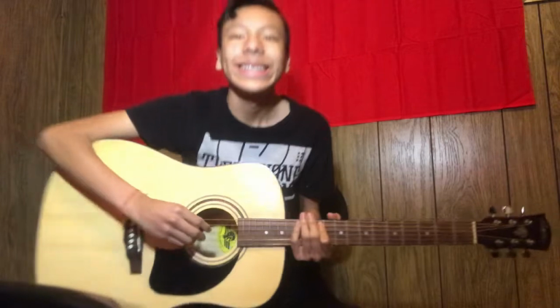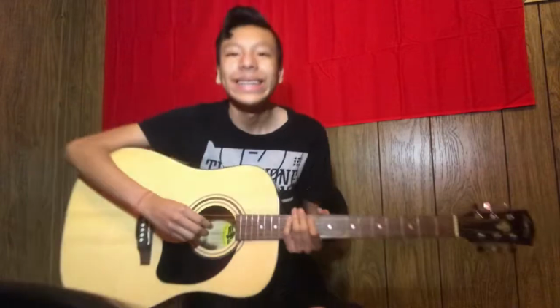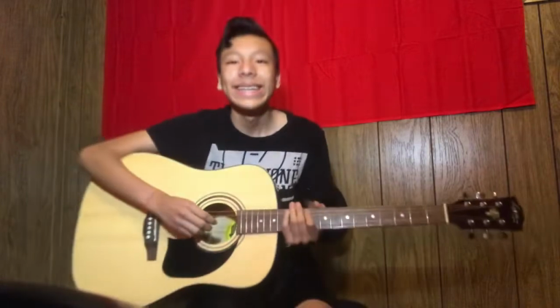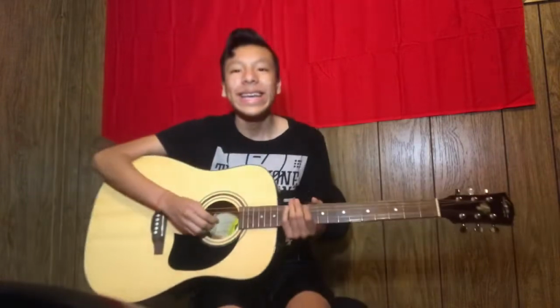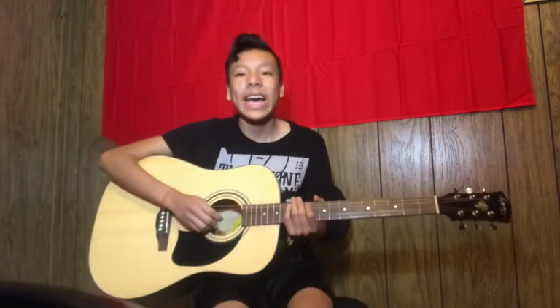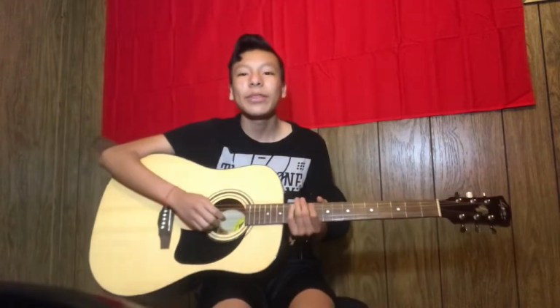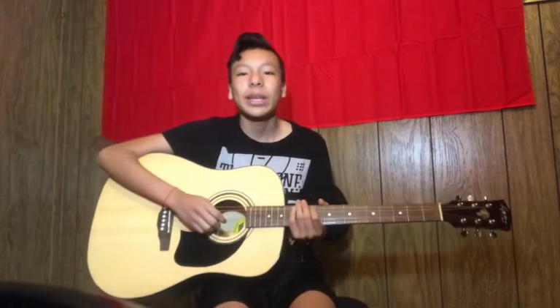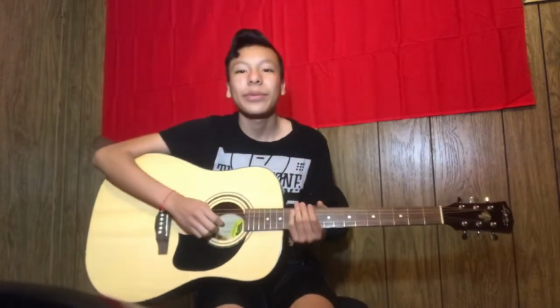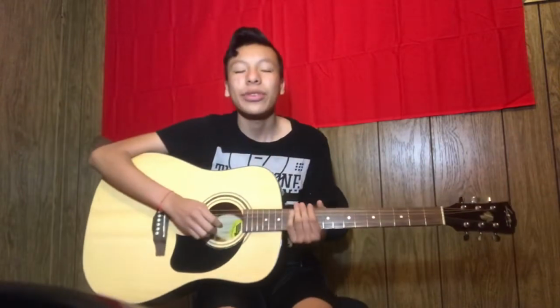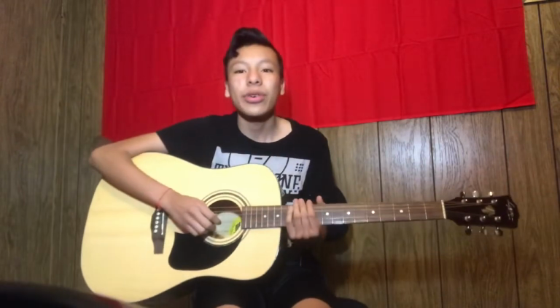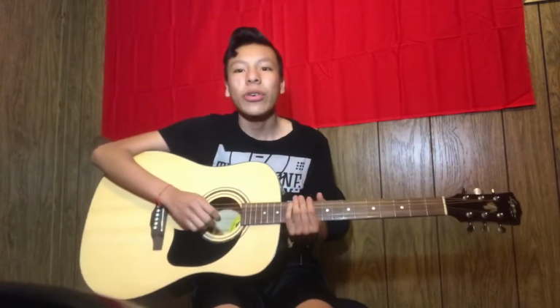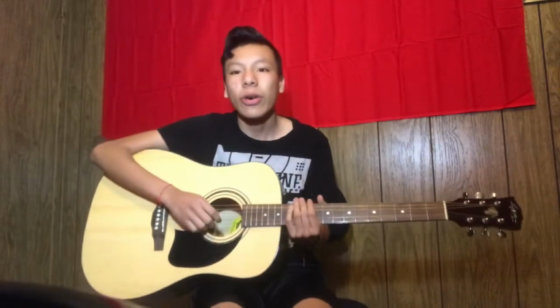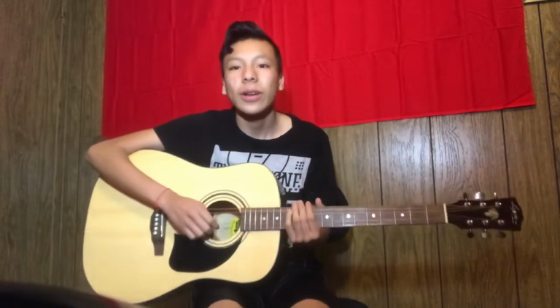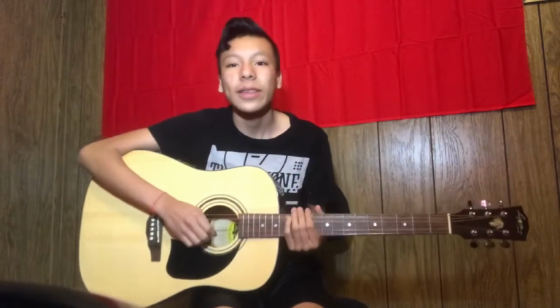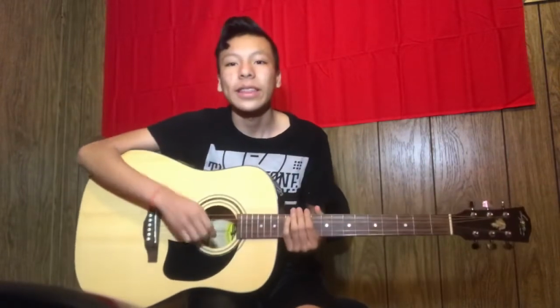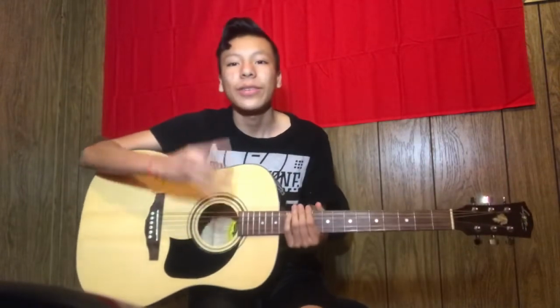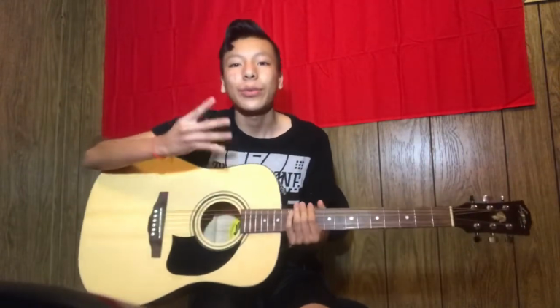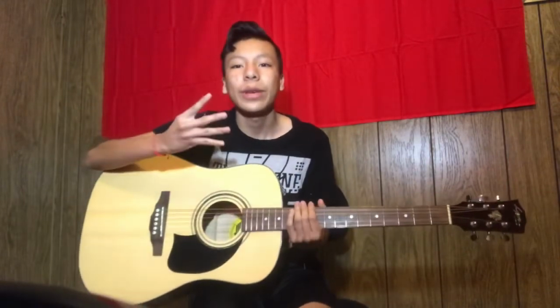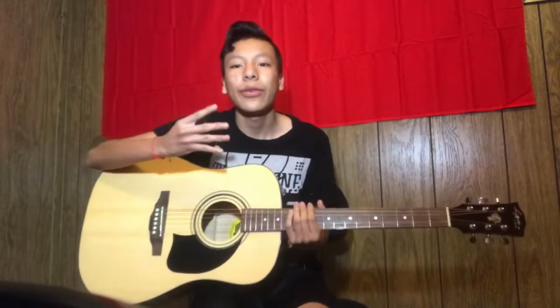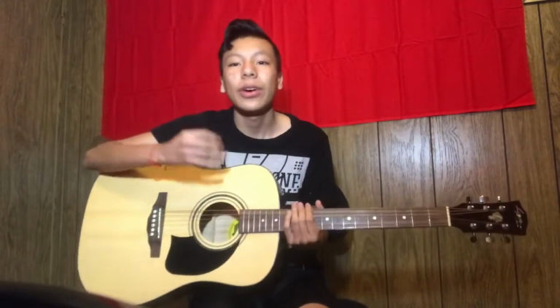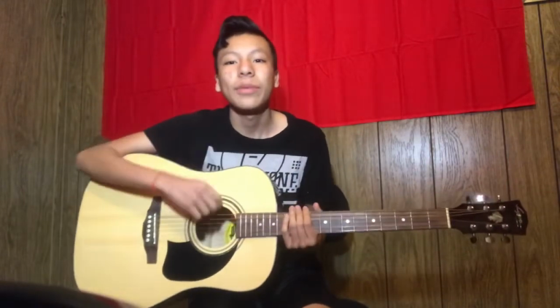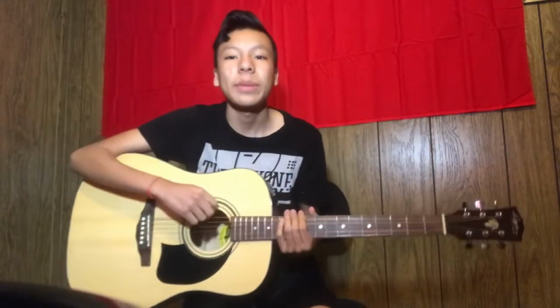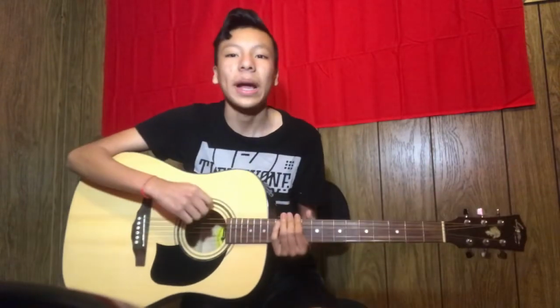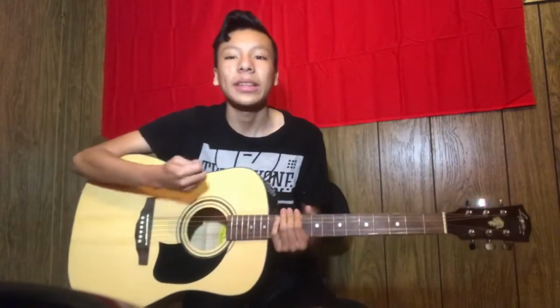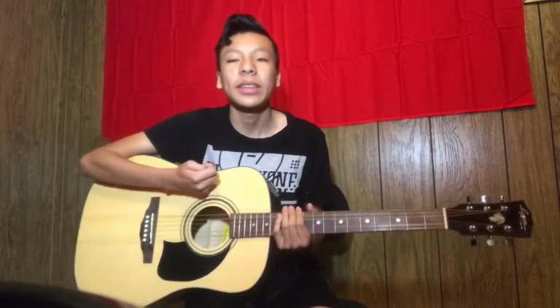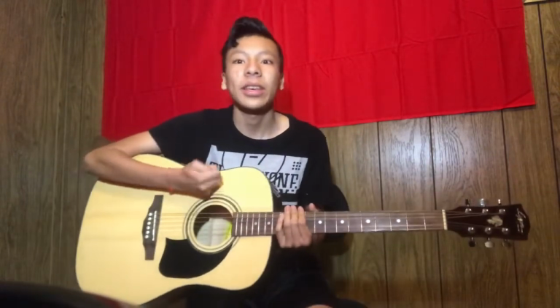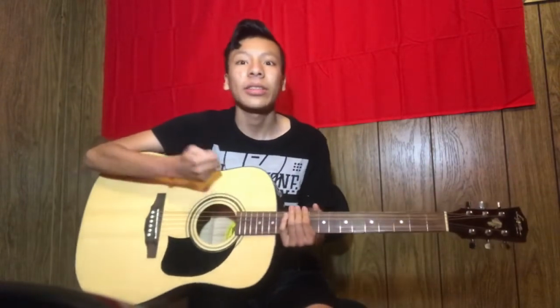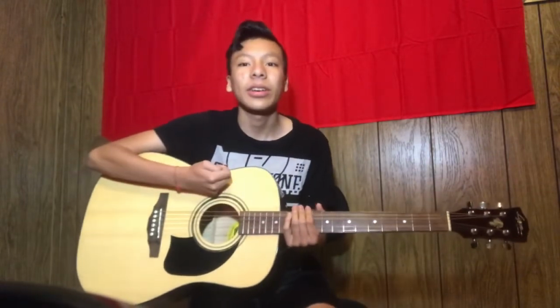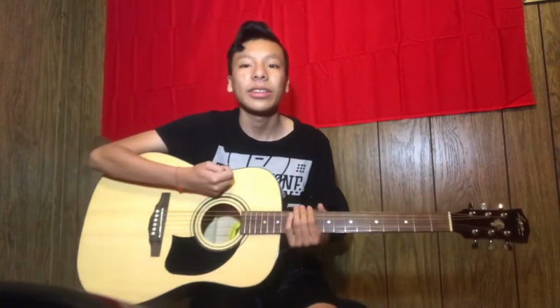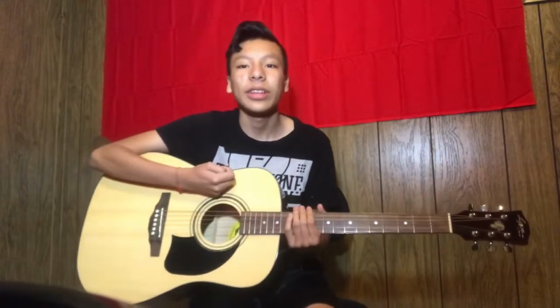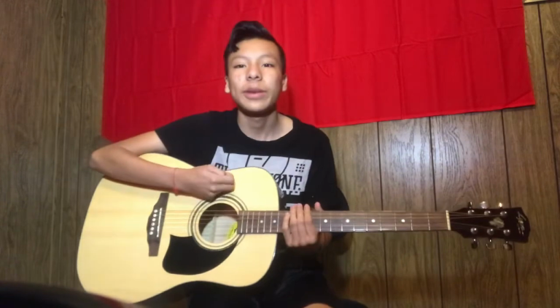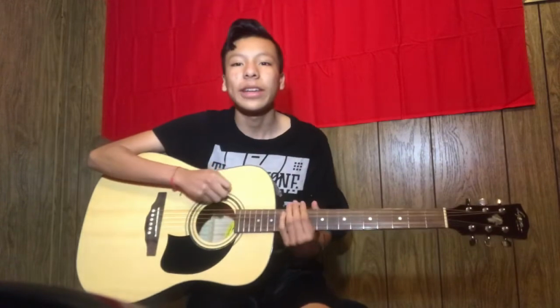Hey guys, my name is Gregorio Juarez and this is week four of practicing the guitar. So let's begin.